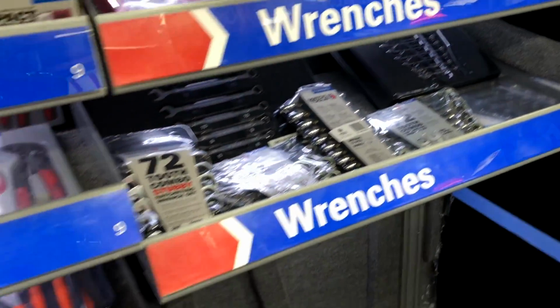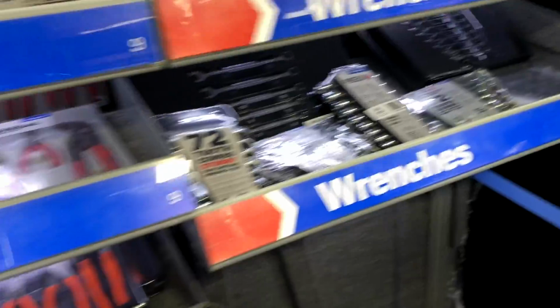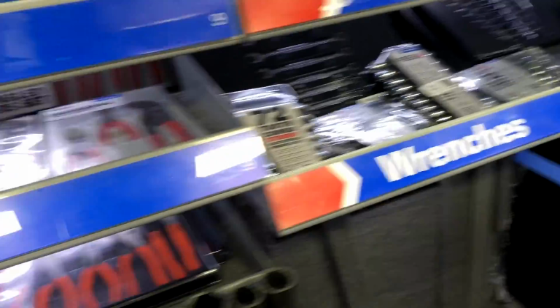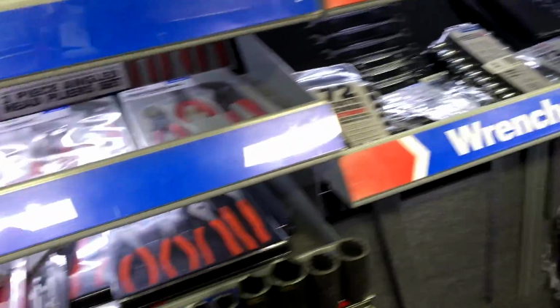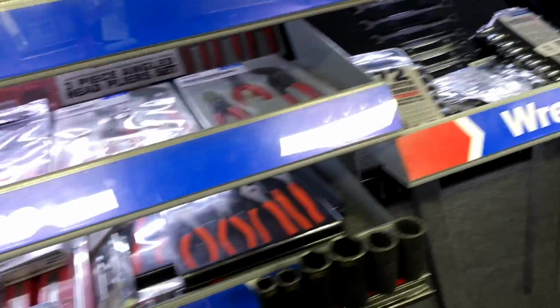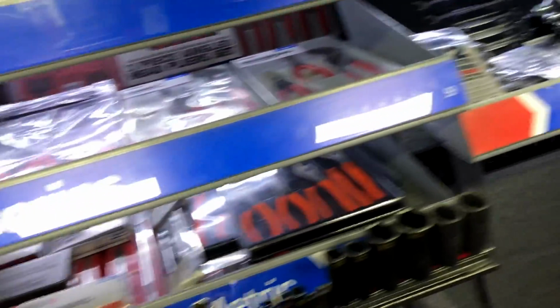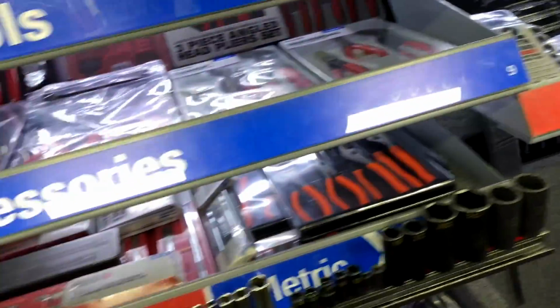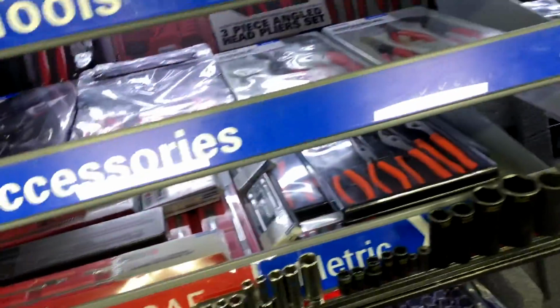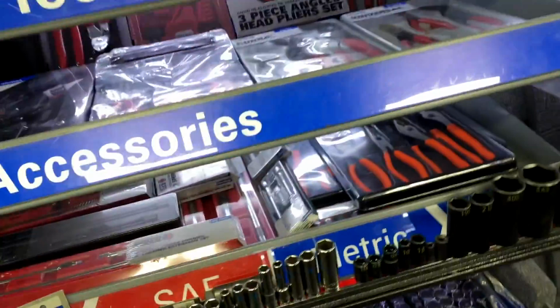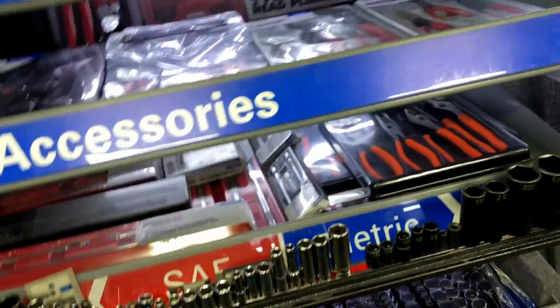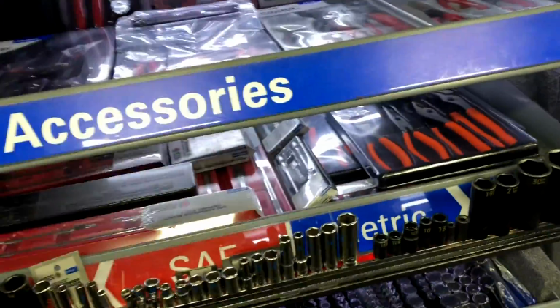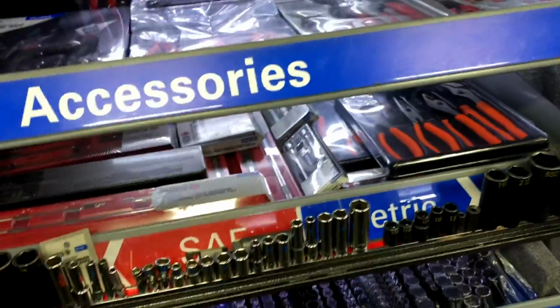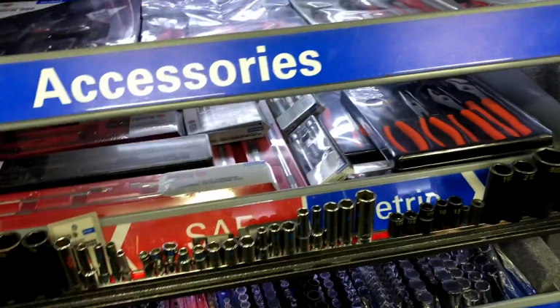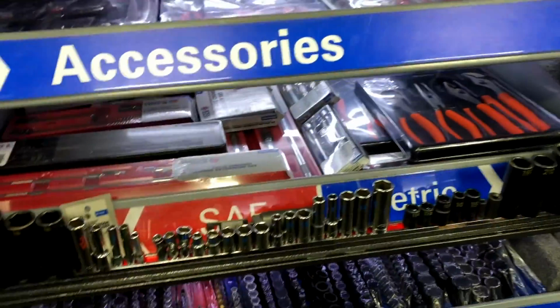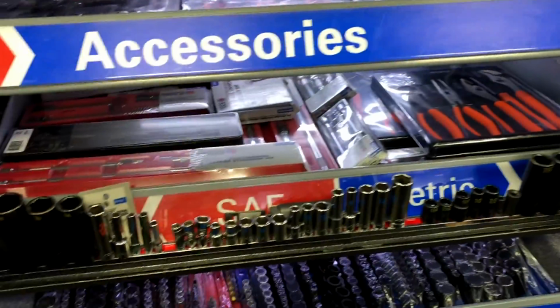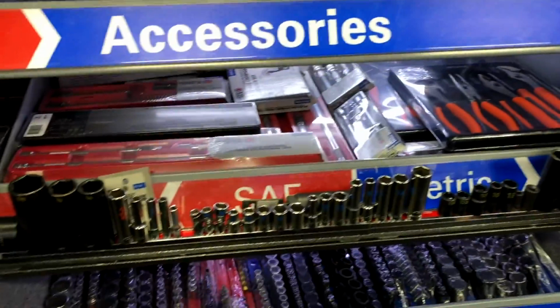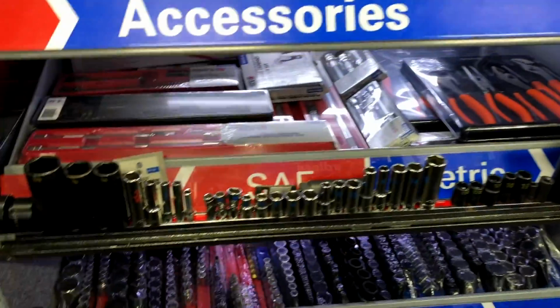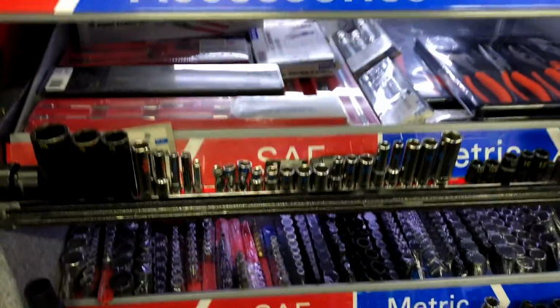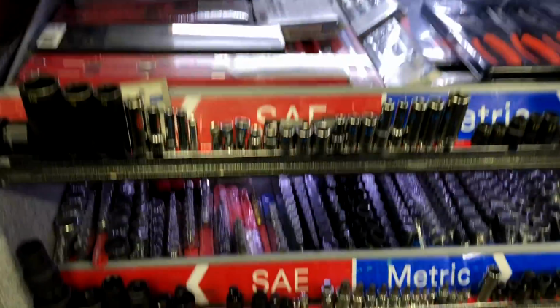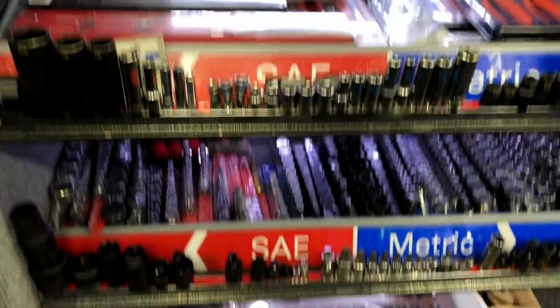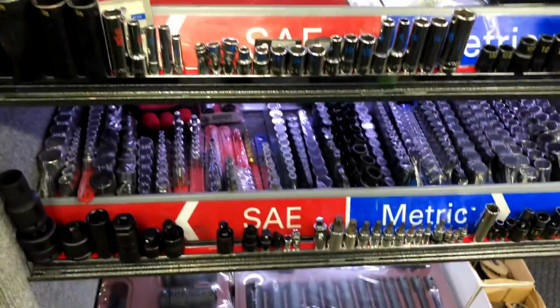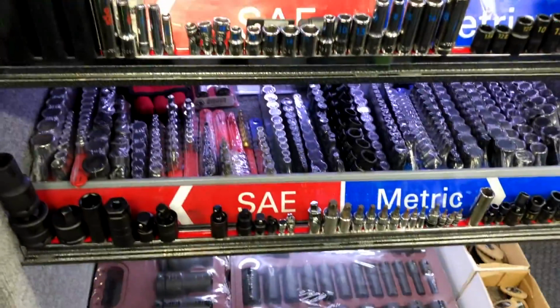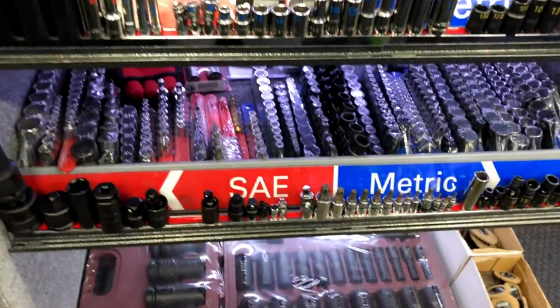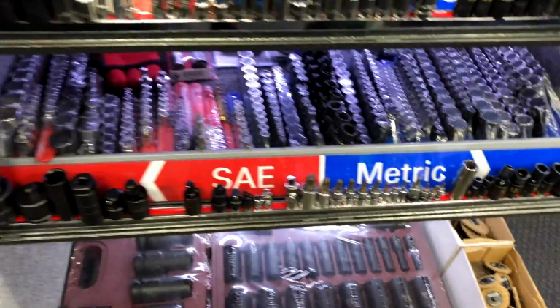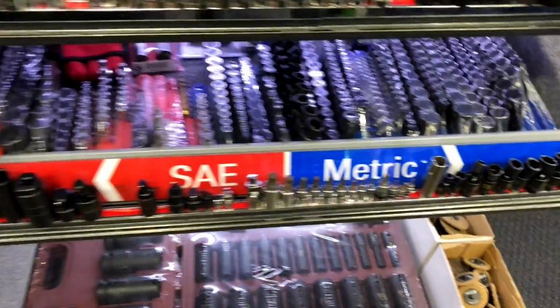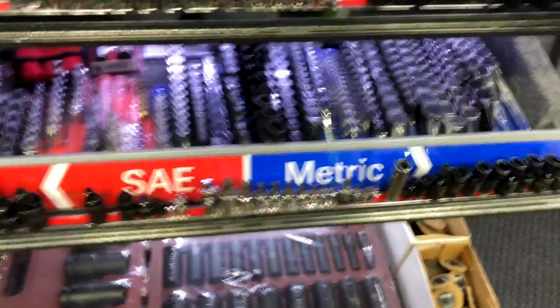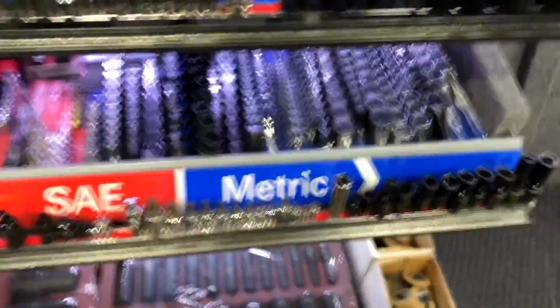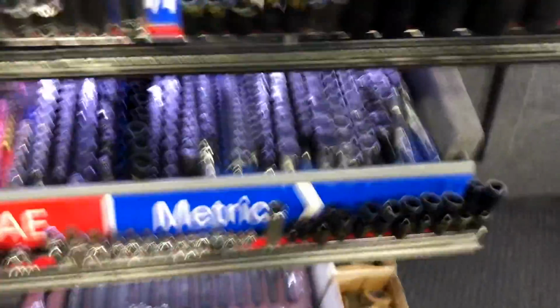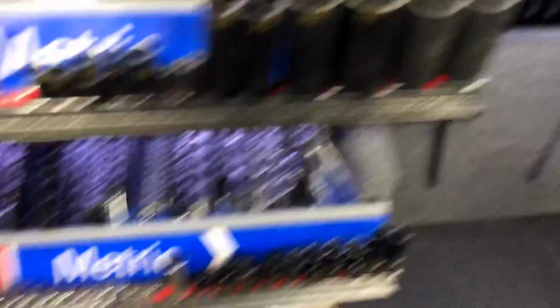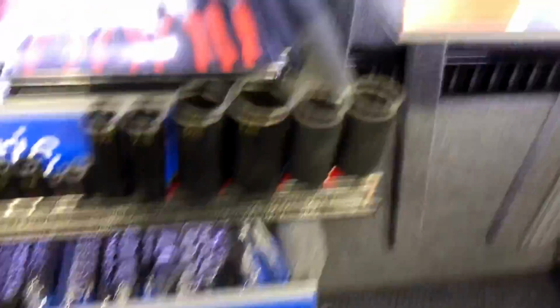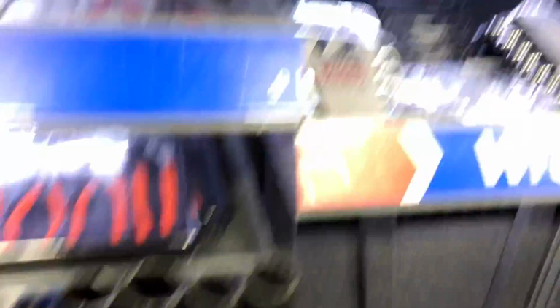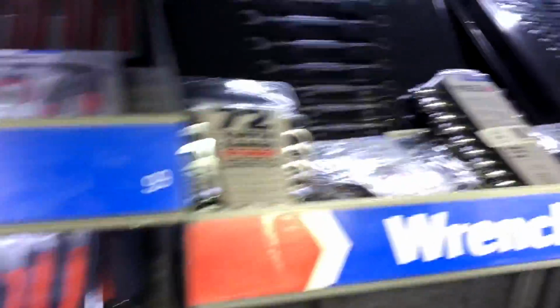So you got the bit set I like? They have a couple different styles to choose from.